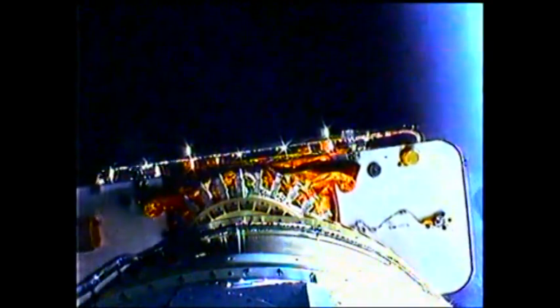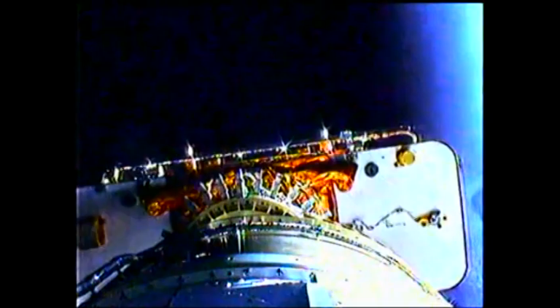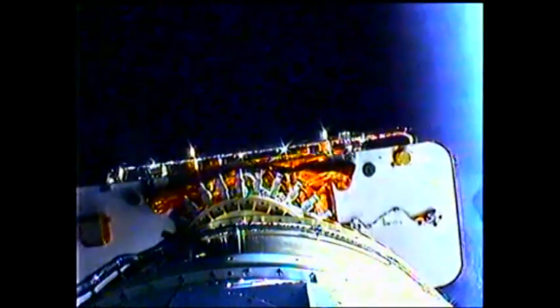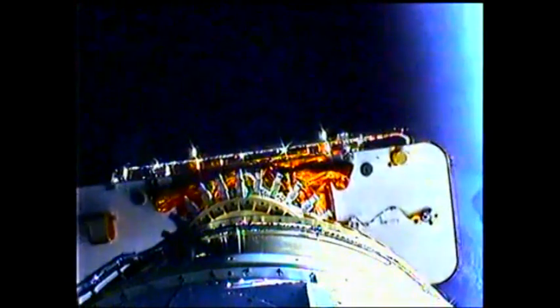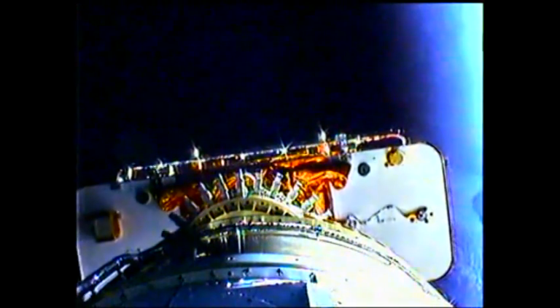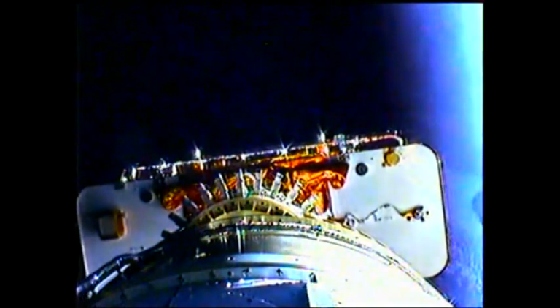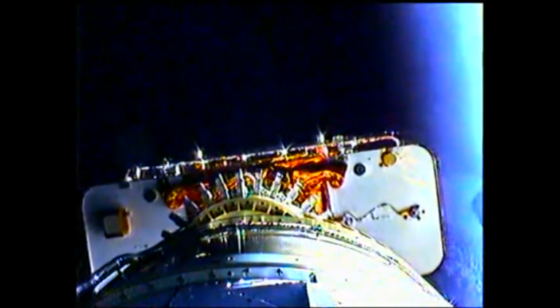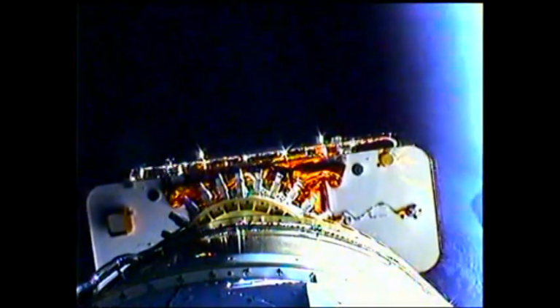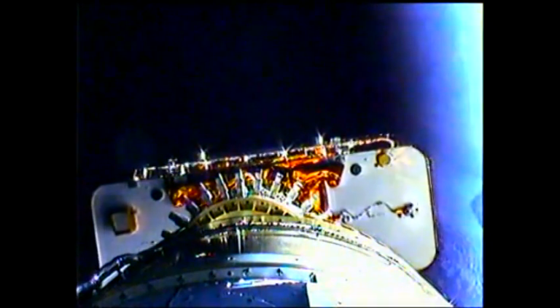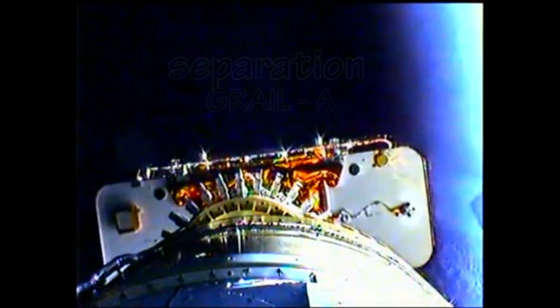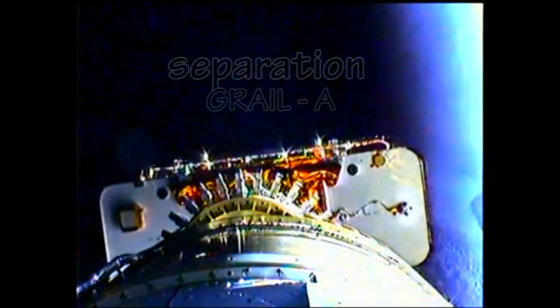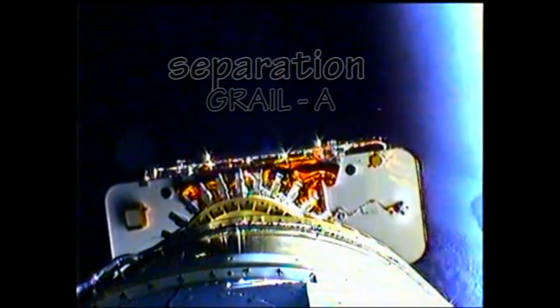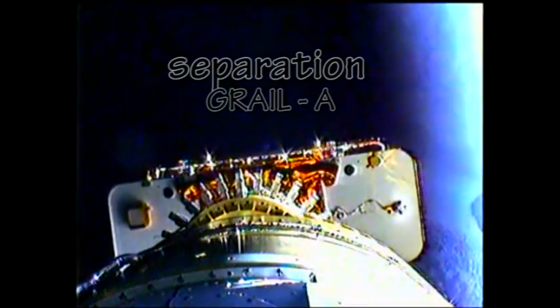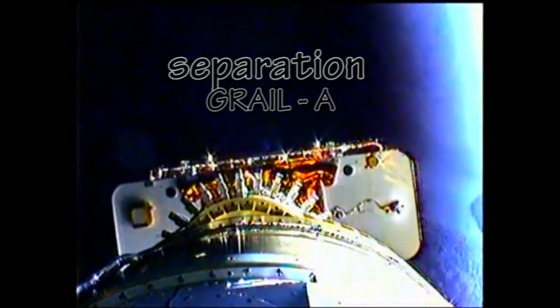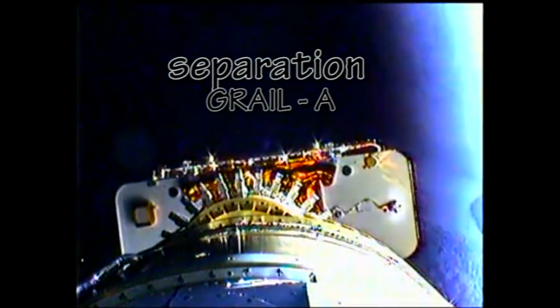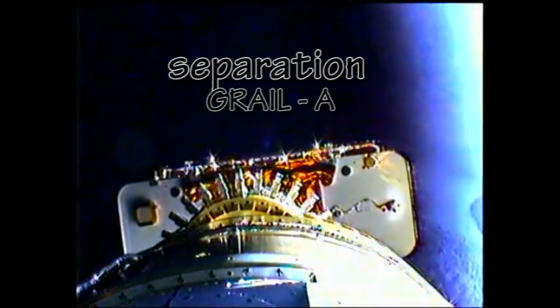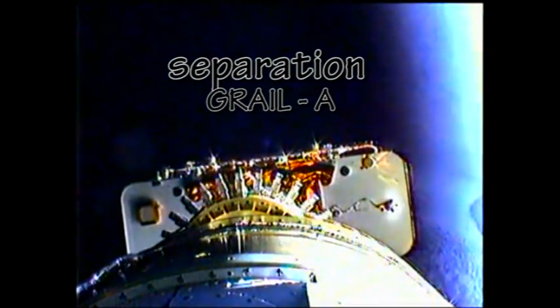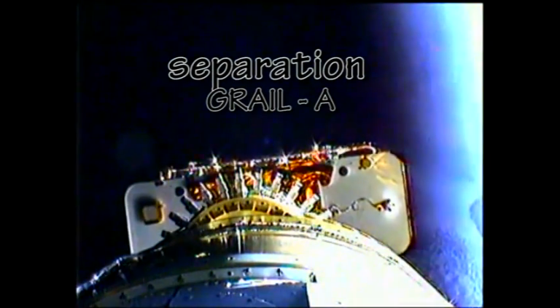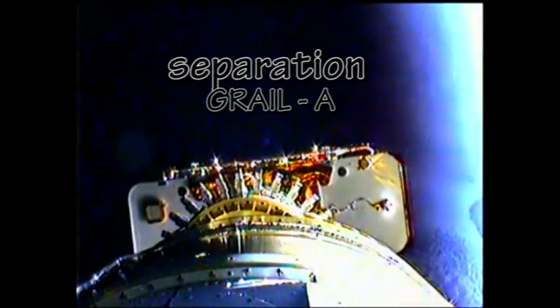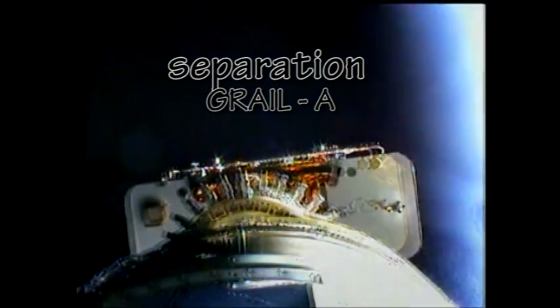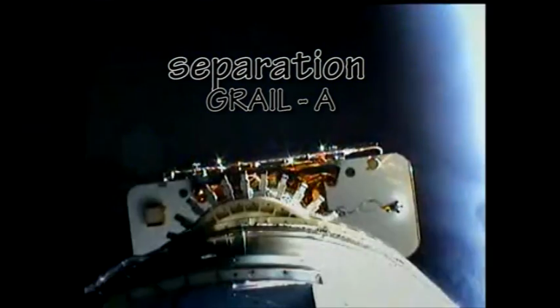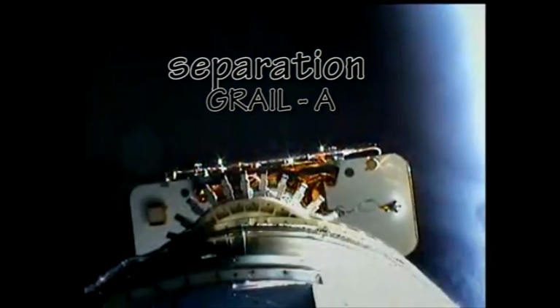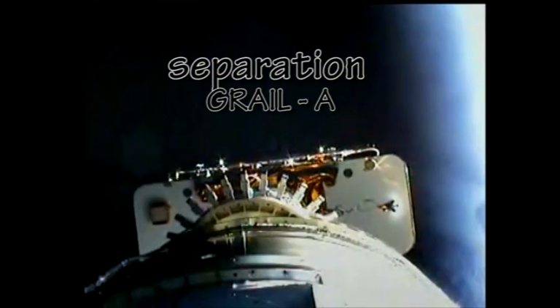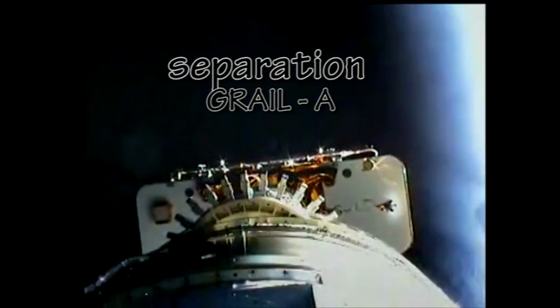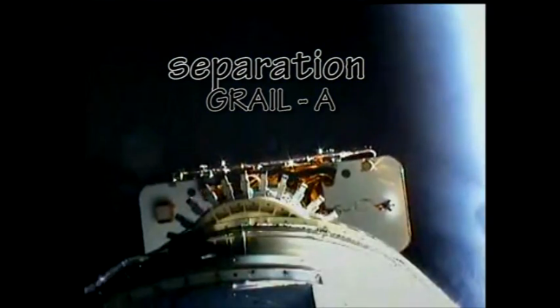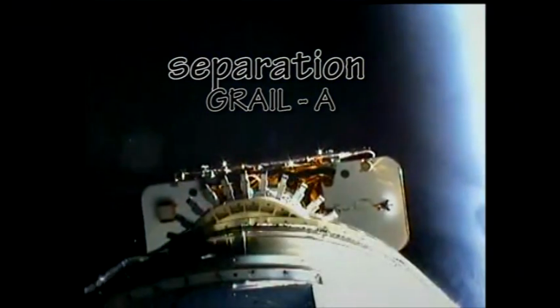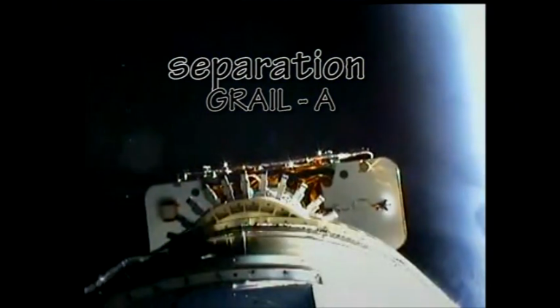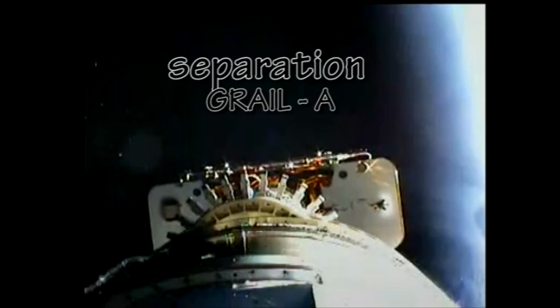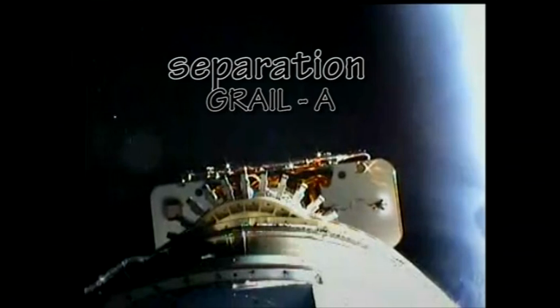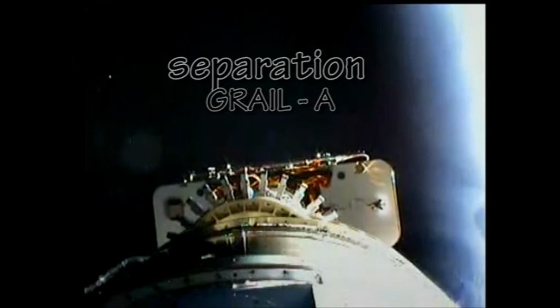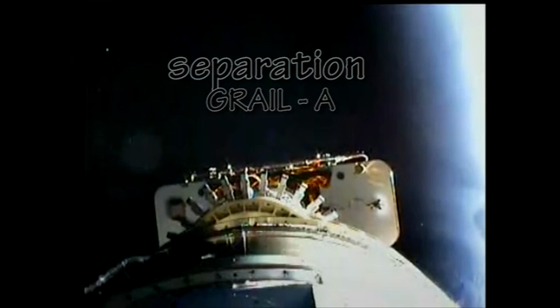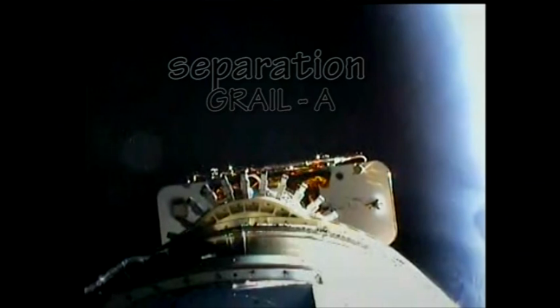We have Grail-A brake wire and separation, good separation. Grail-A now flying on its own.